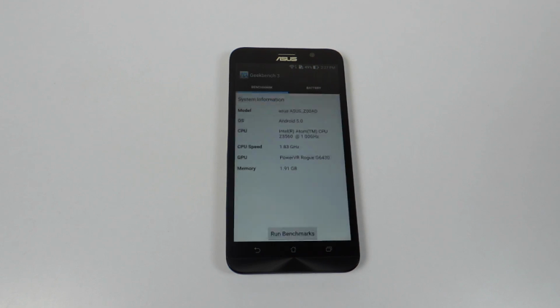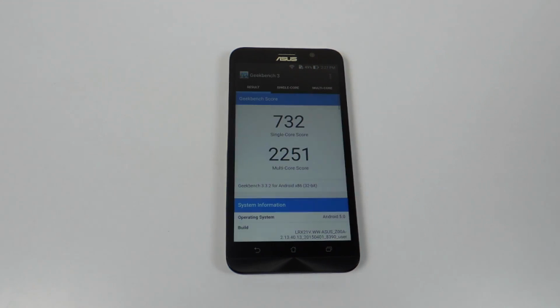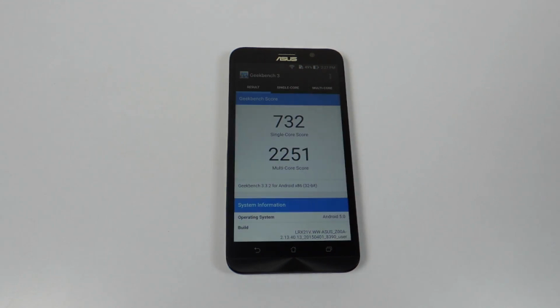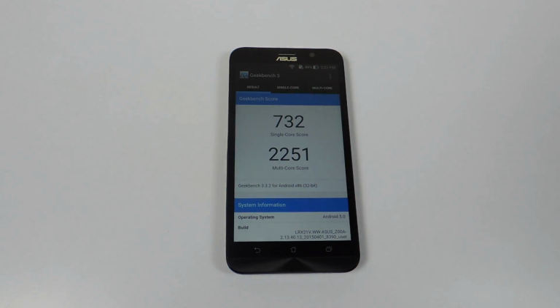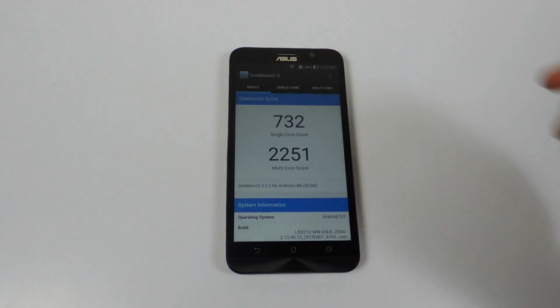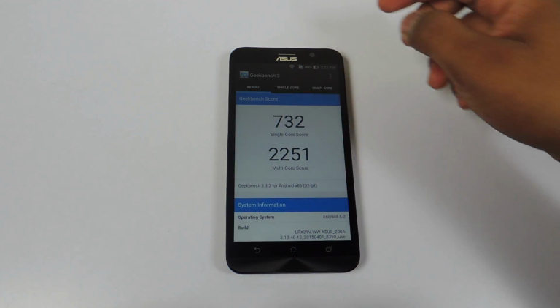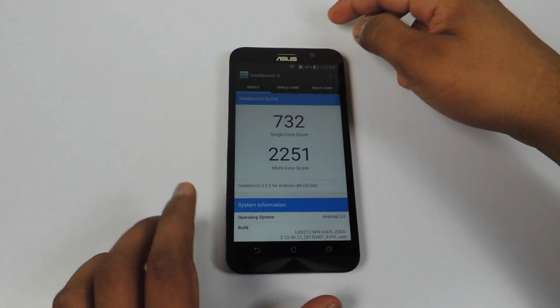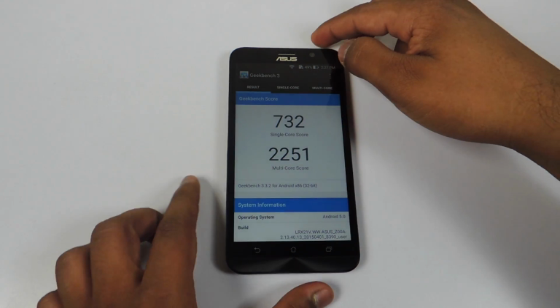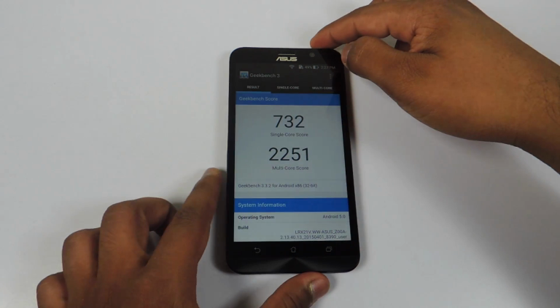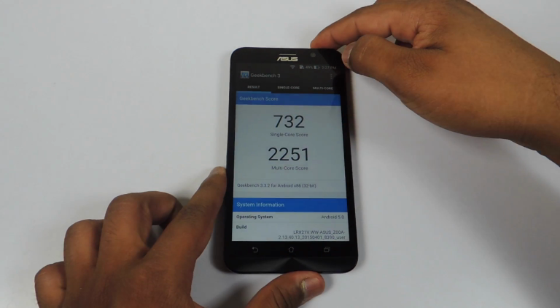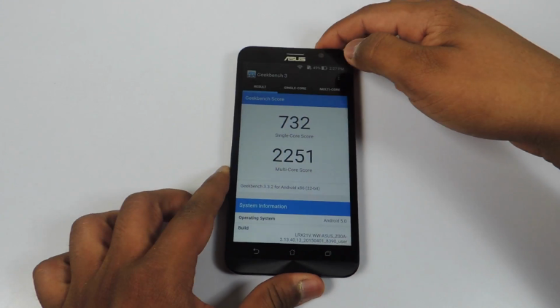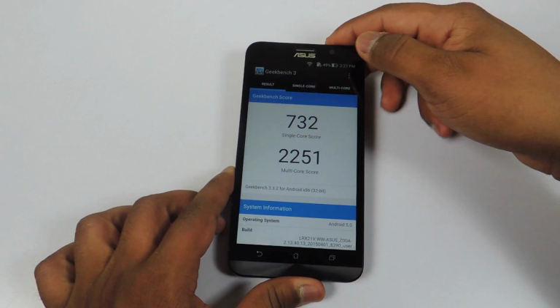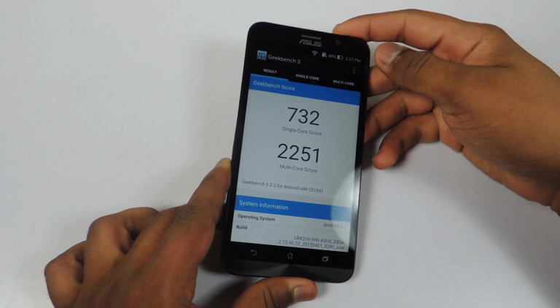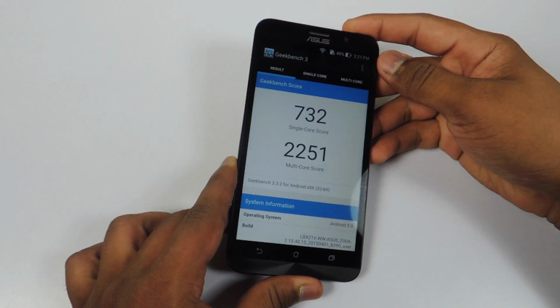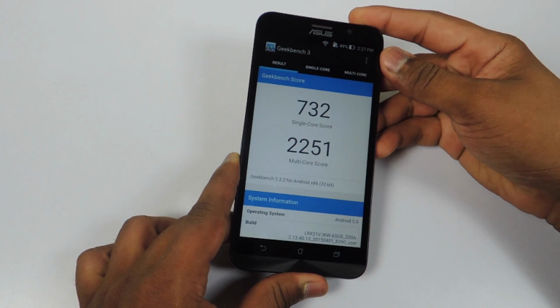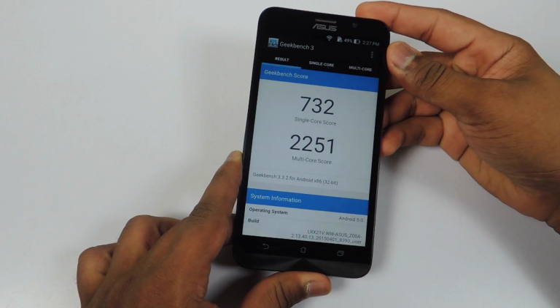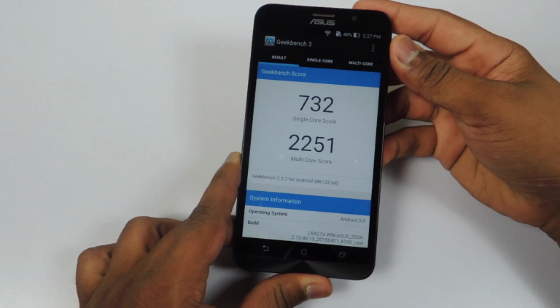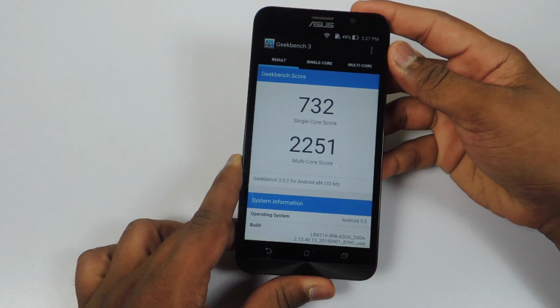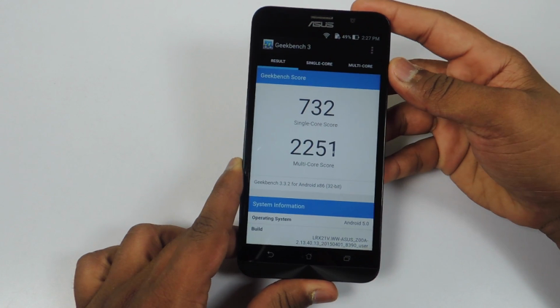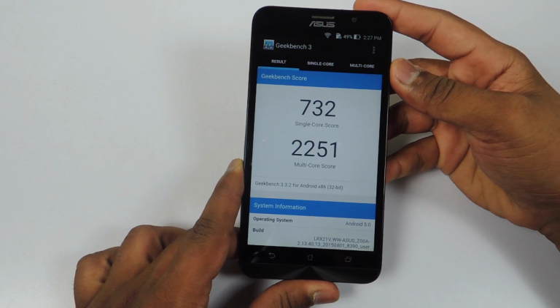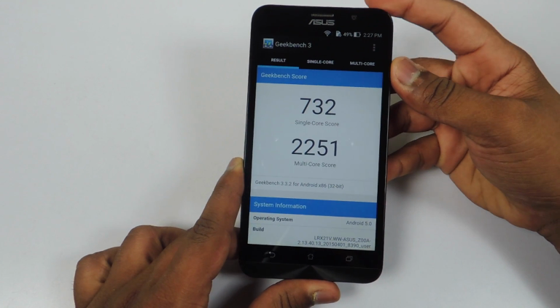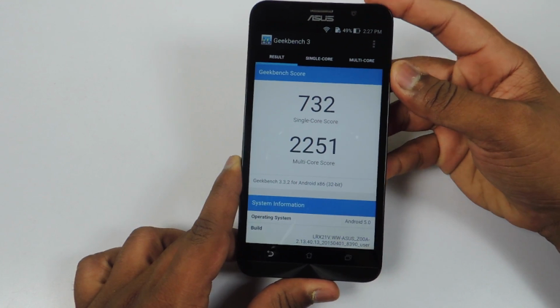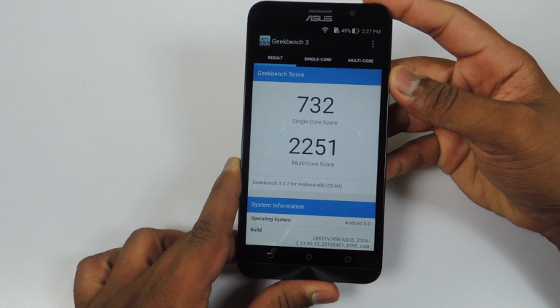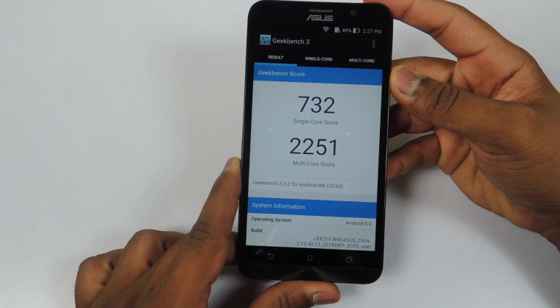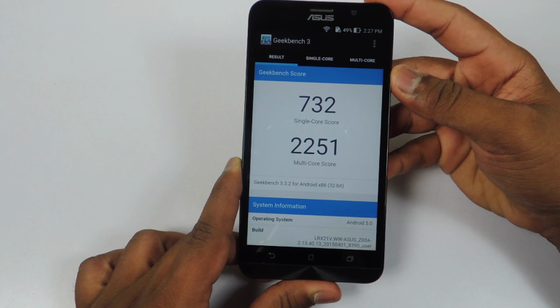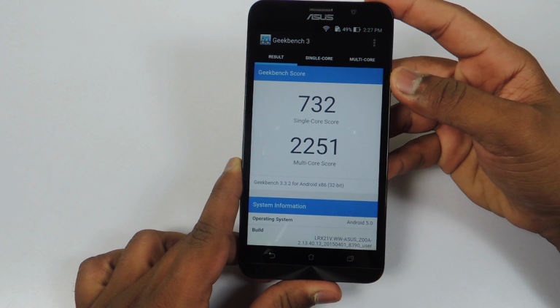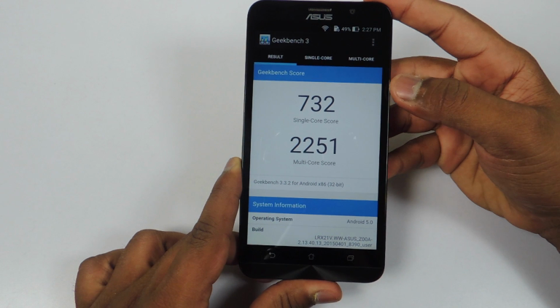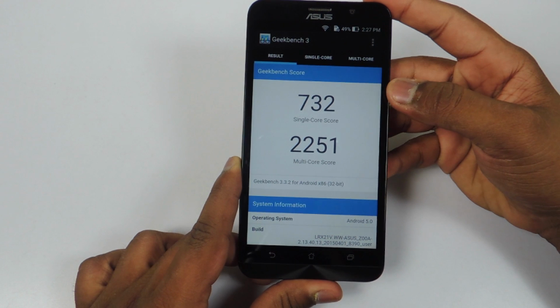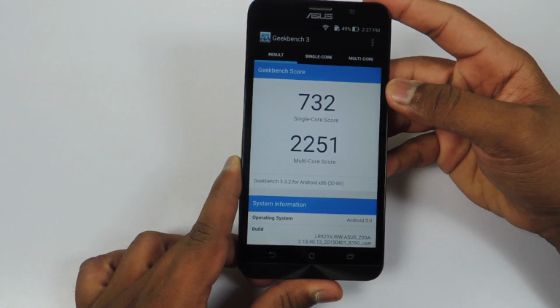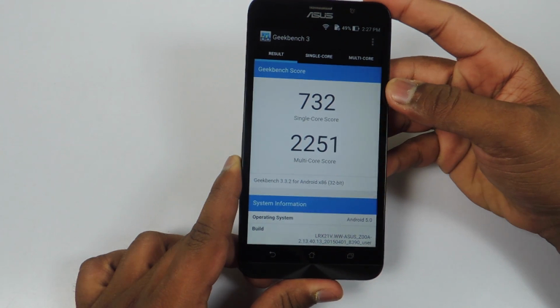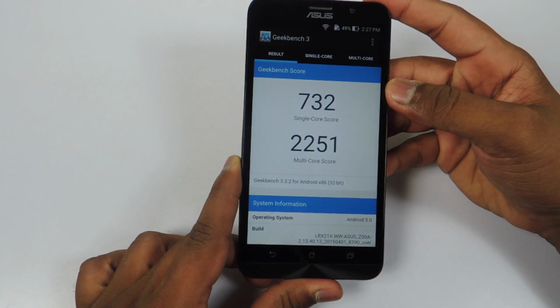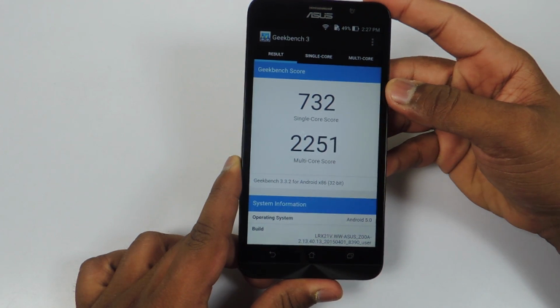The Geekbench 3 scores are here — 732 for the single core and 2251 for the multi-core.